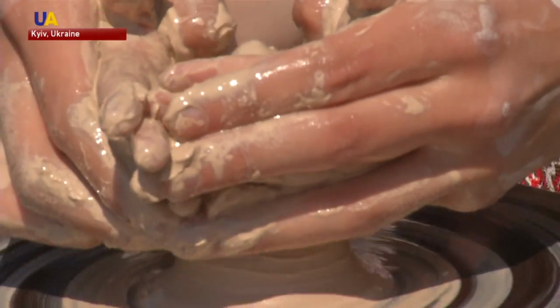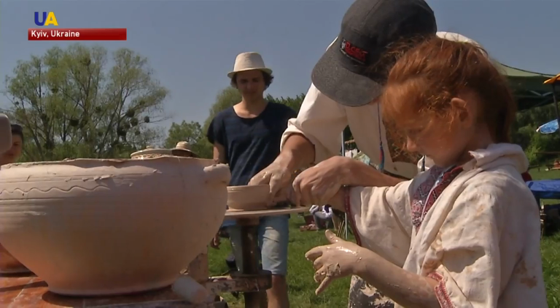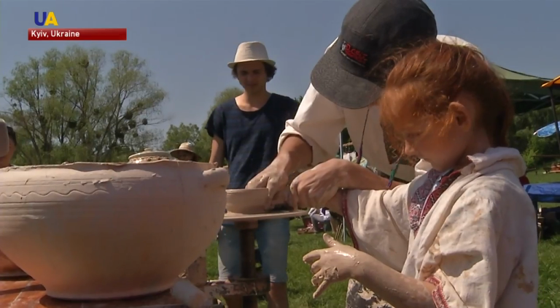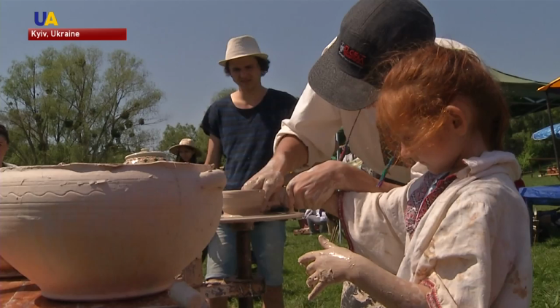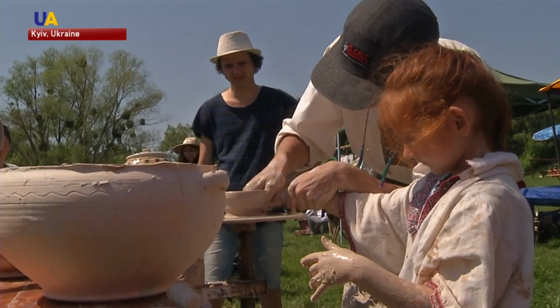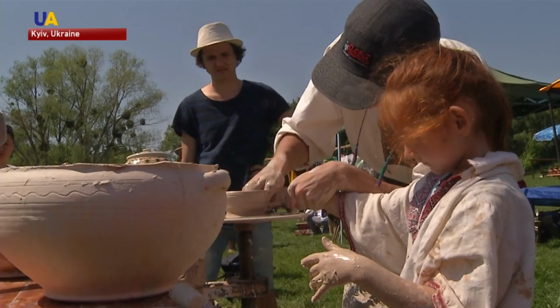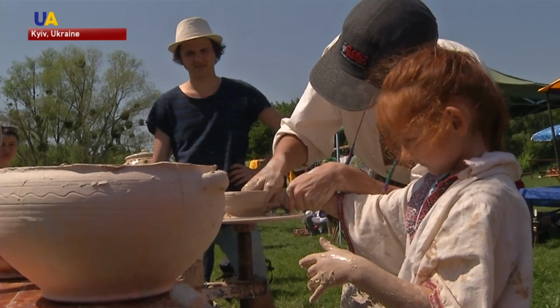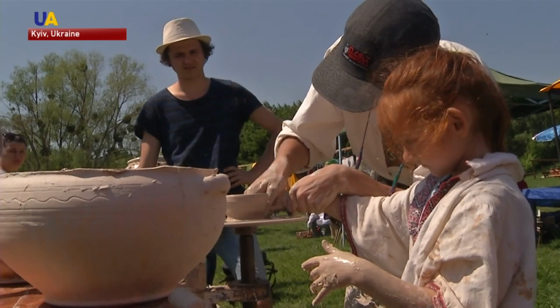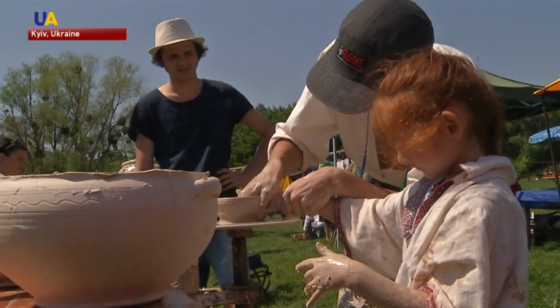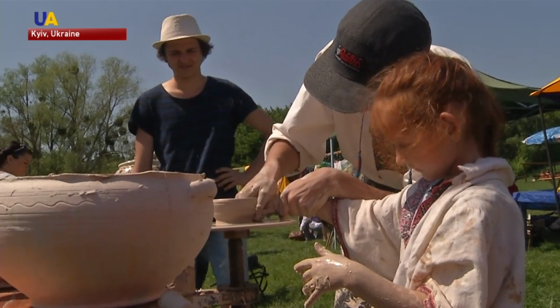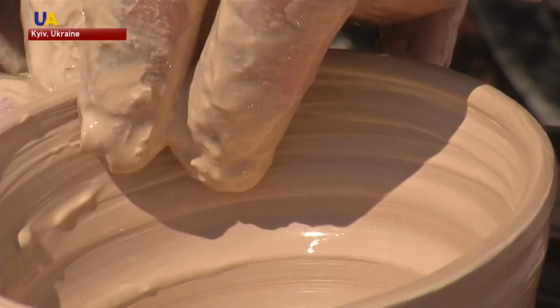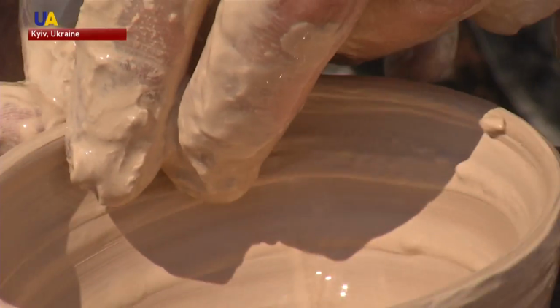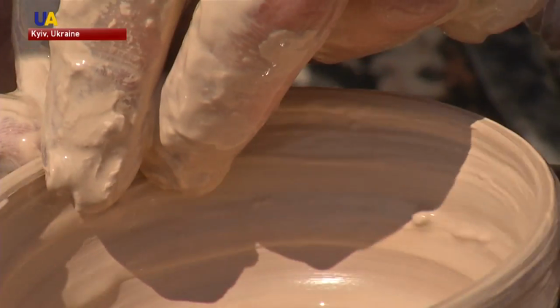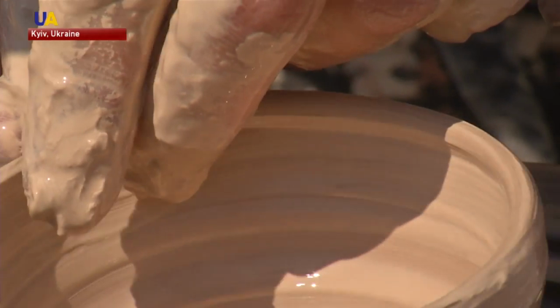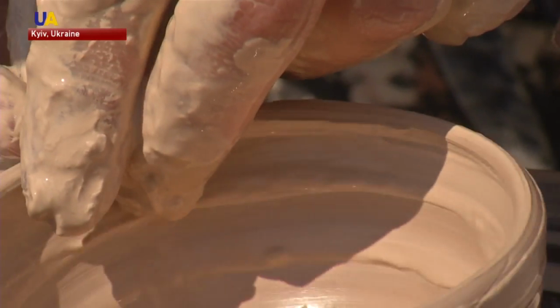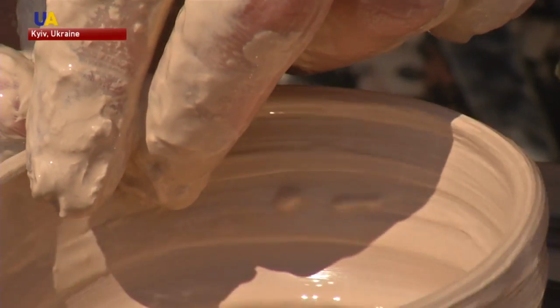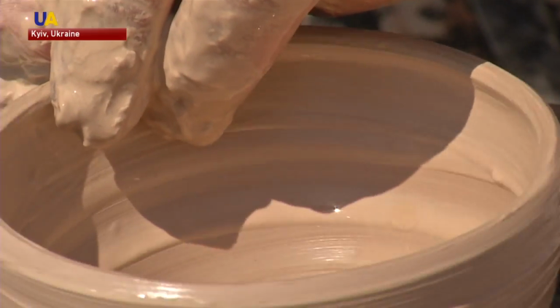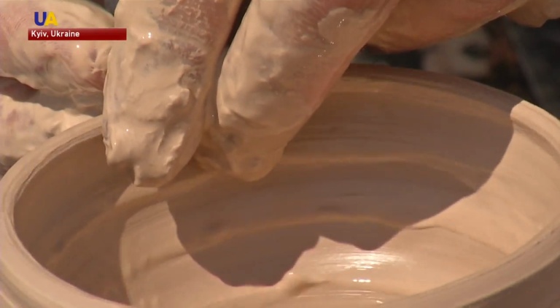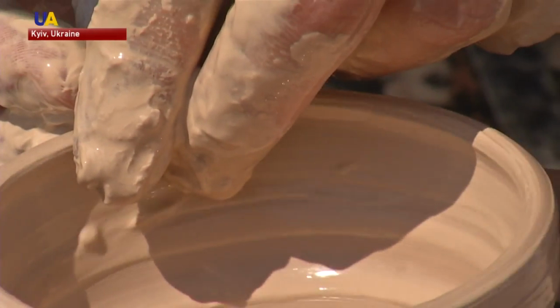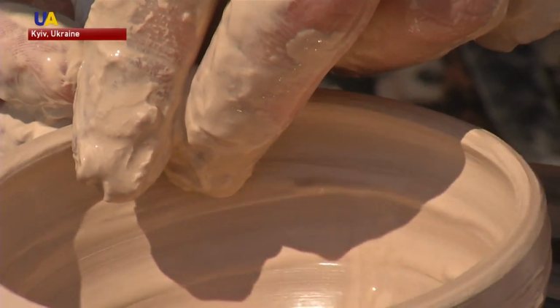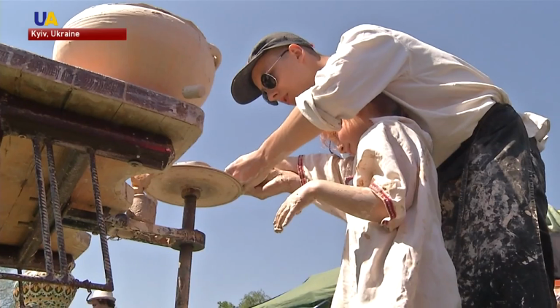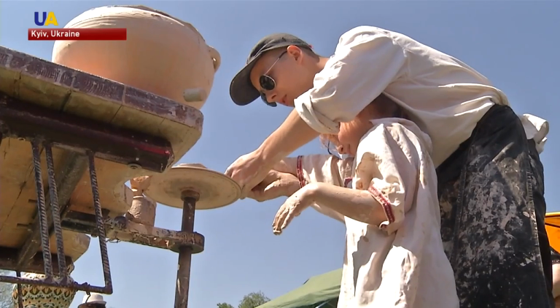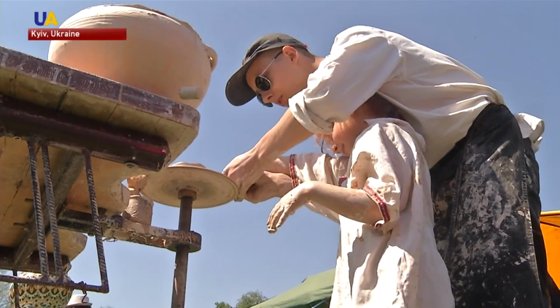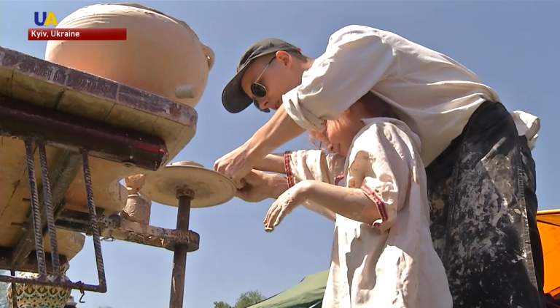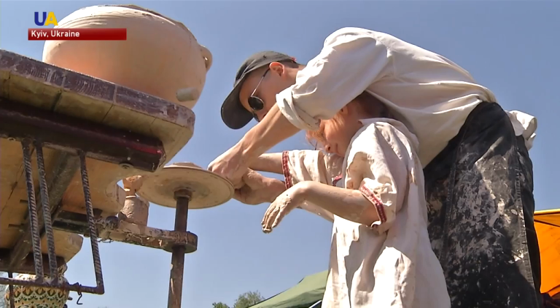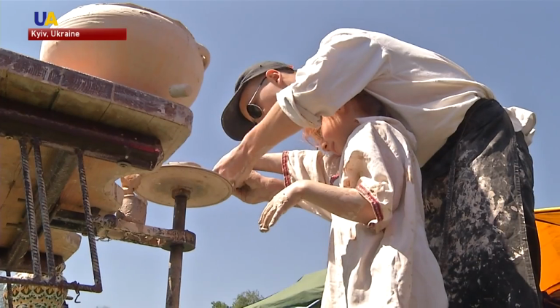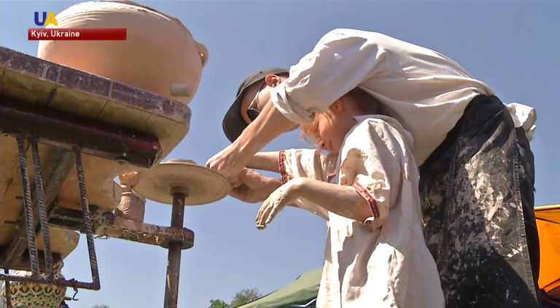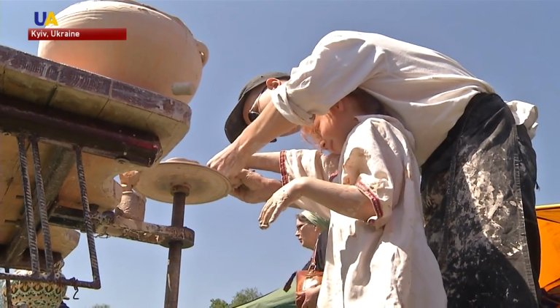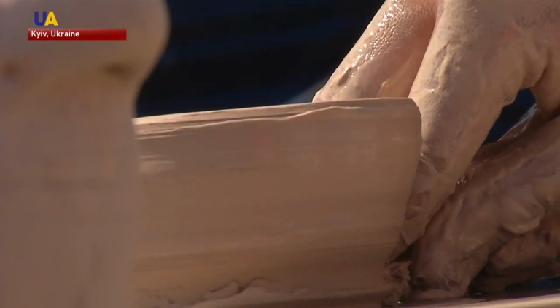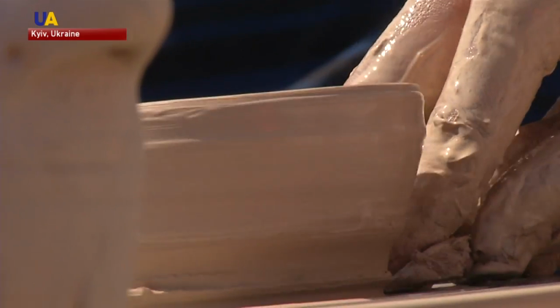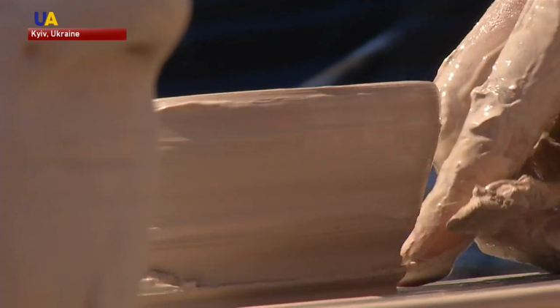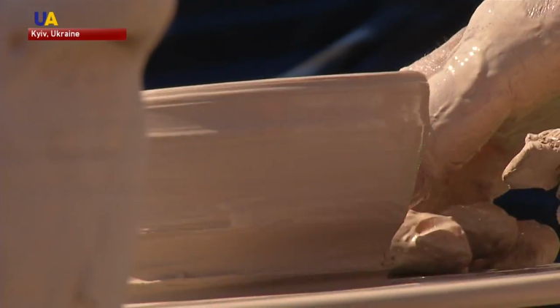An experienced potter can make something in just a few minutes. Nika had to spend a little more than 10, but she was happy with the result.